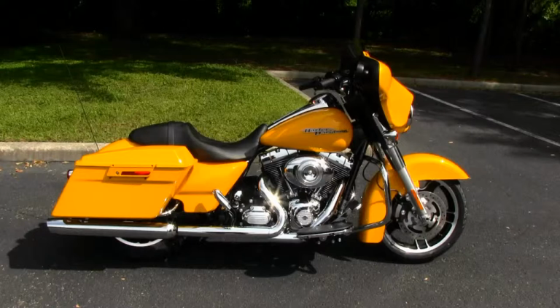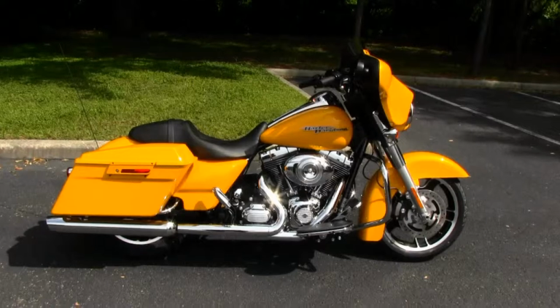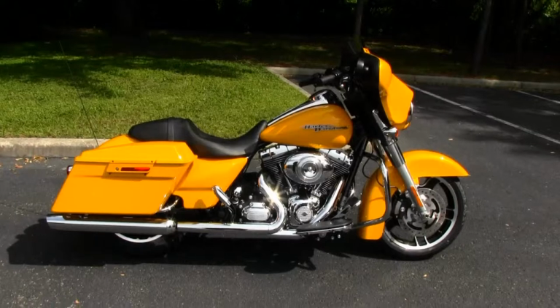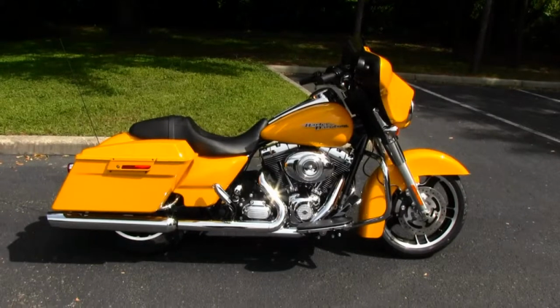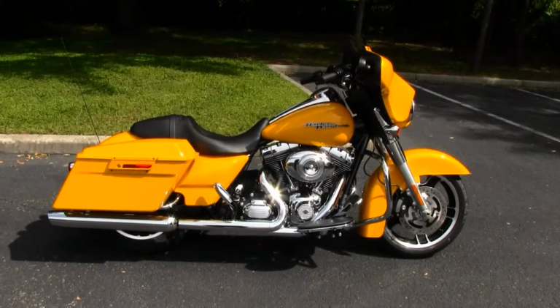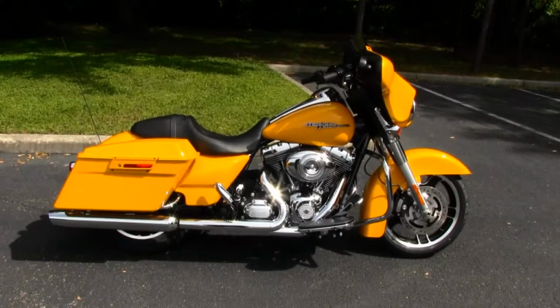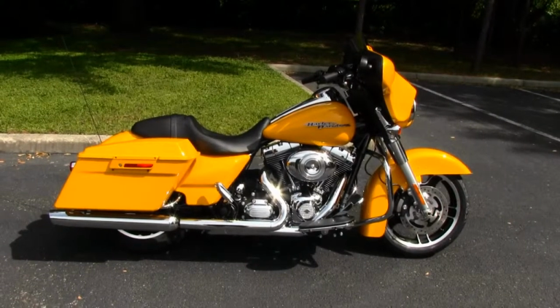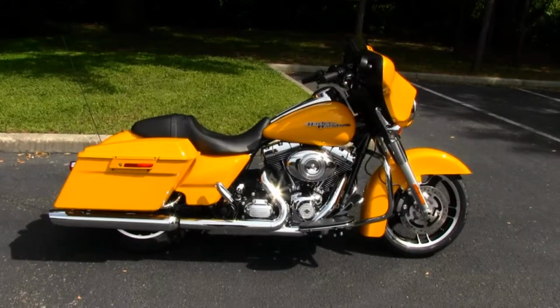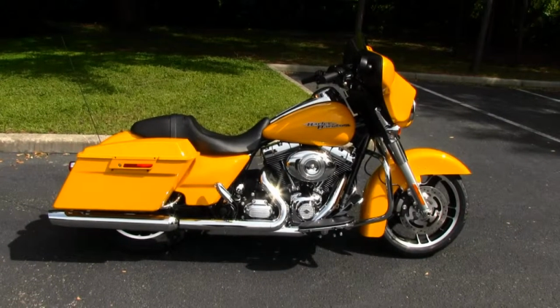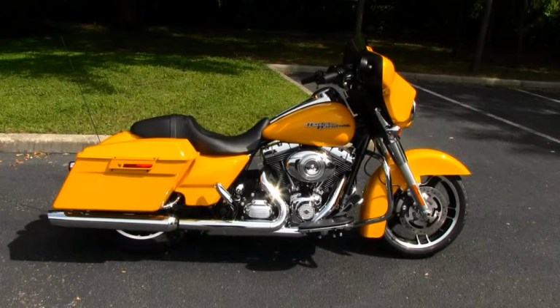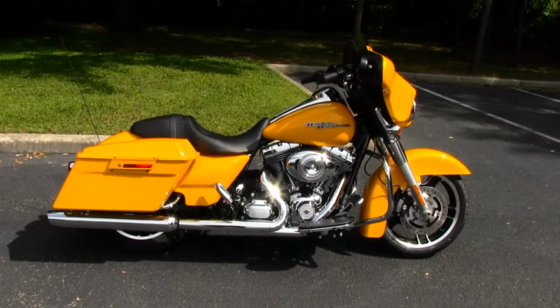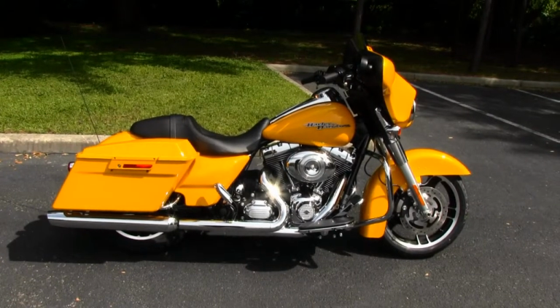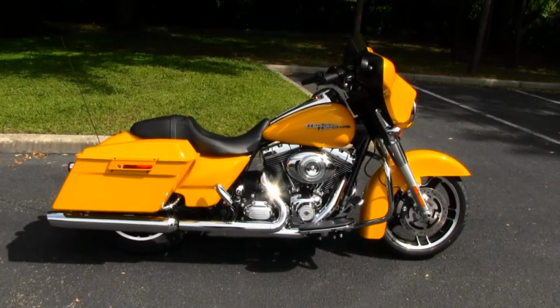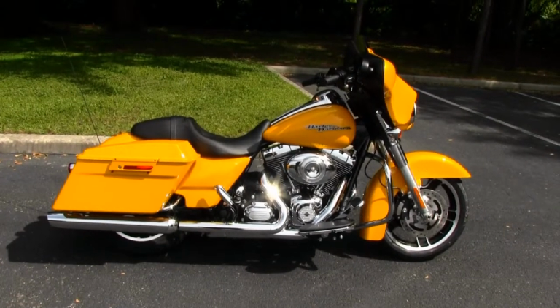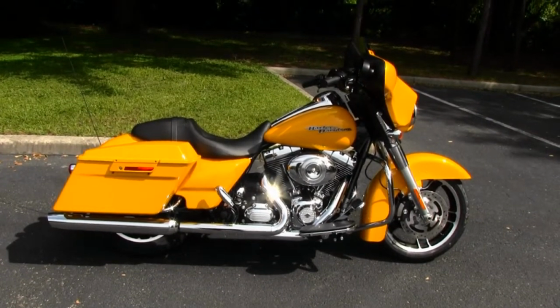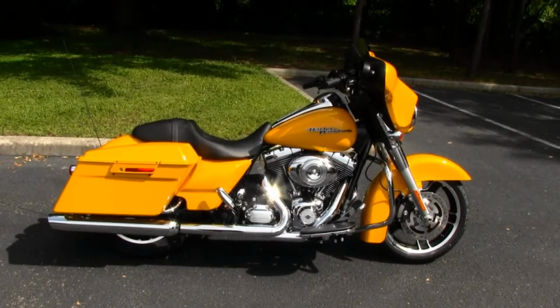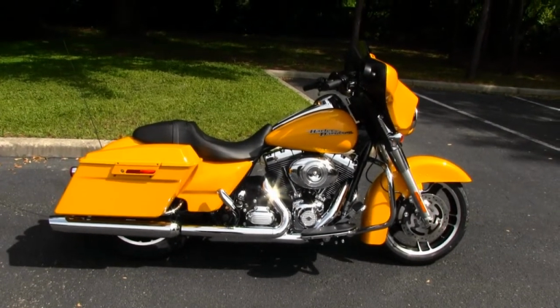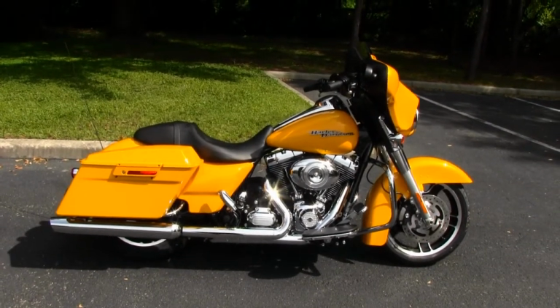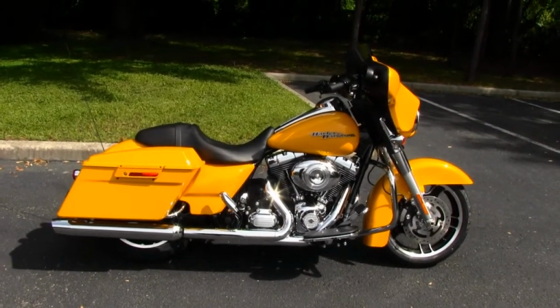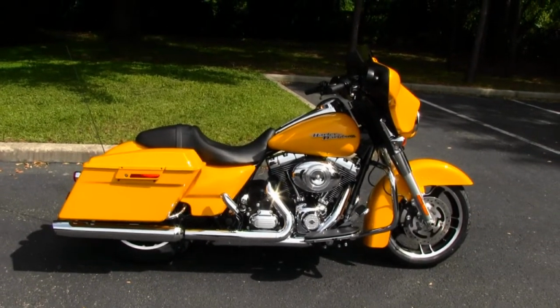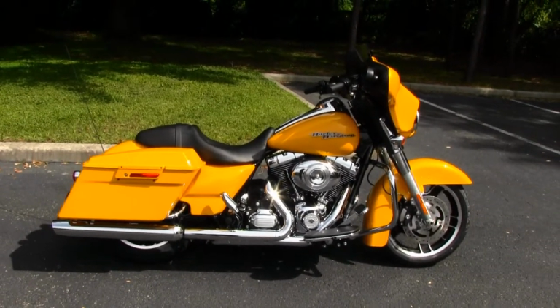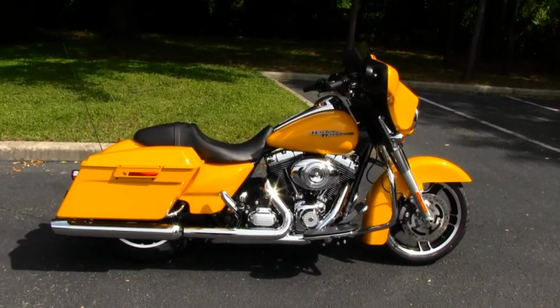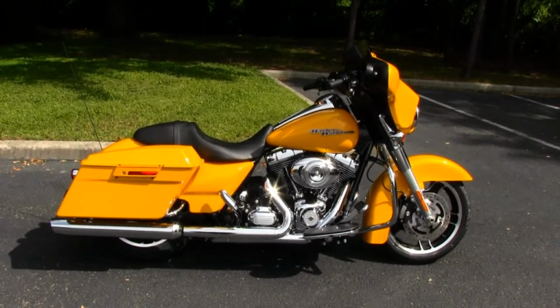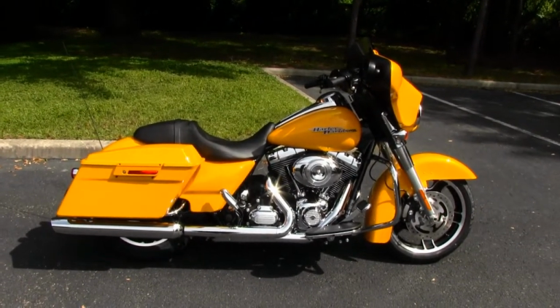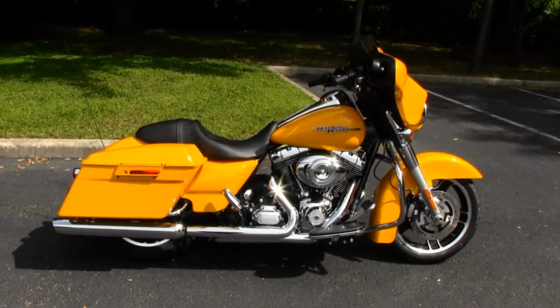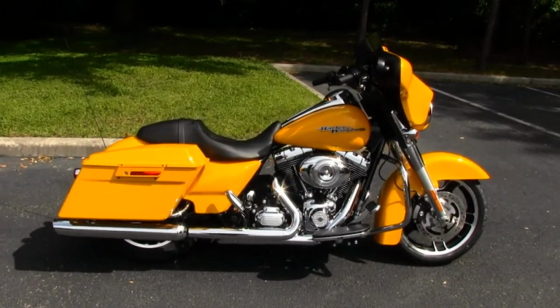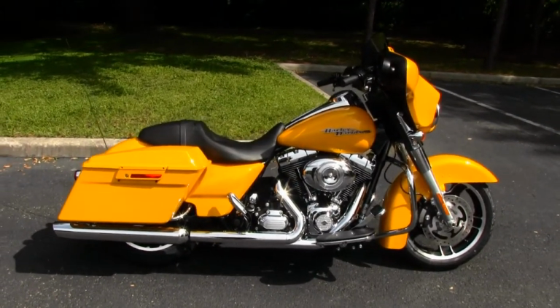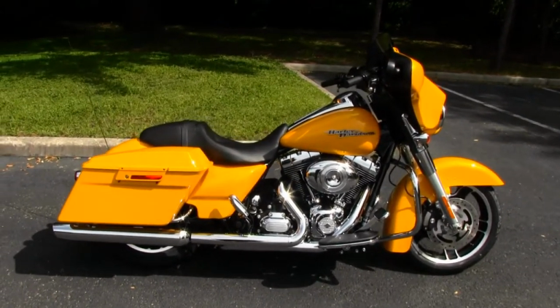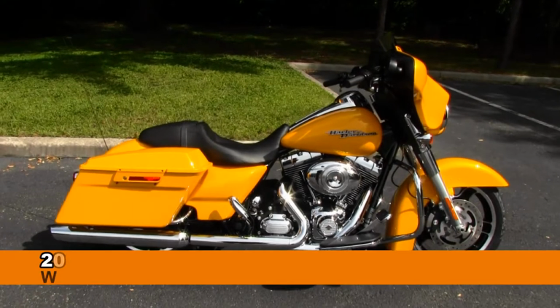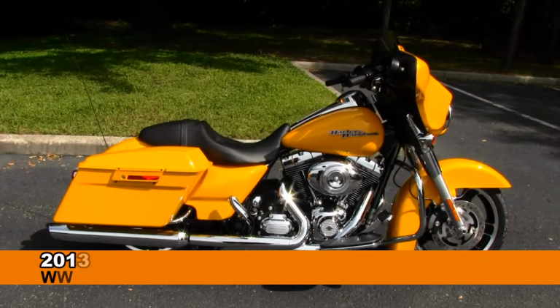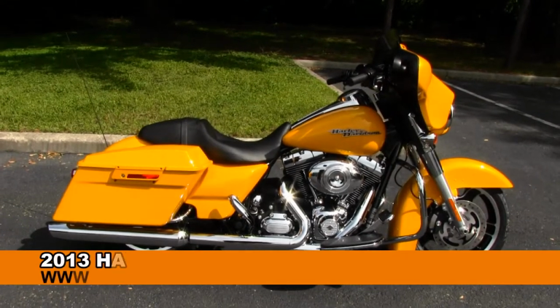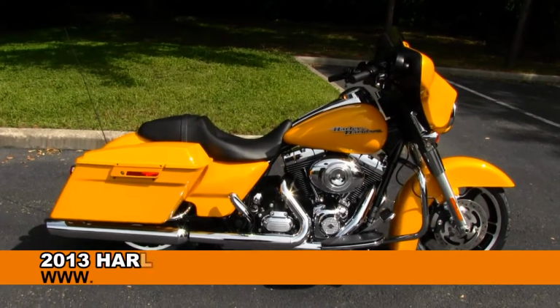Greetings from the world-famous Gulfcoast Harley-Davidson. Today I've got for you this 2013 Street Glide.